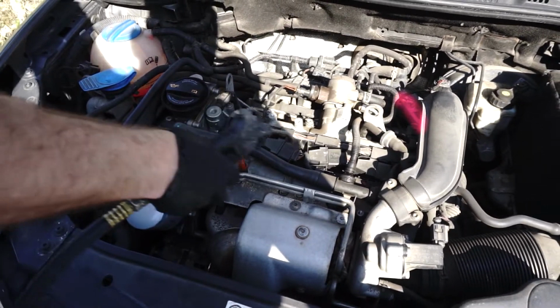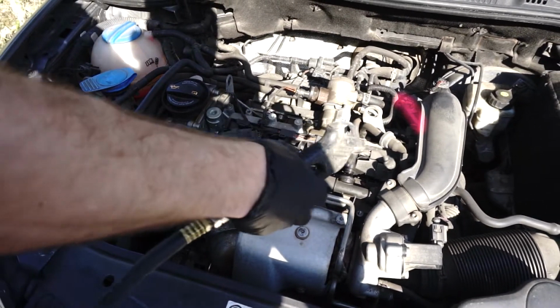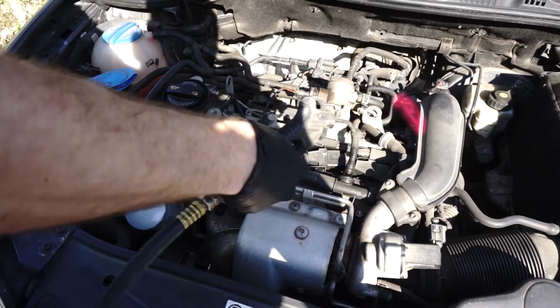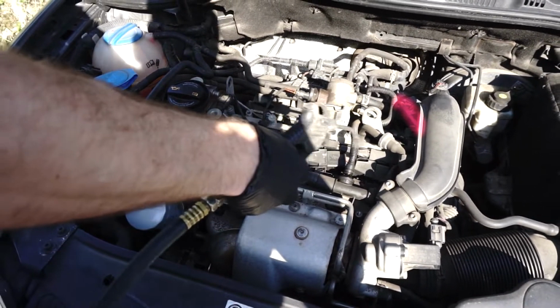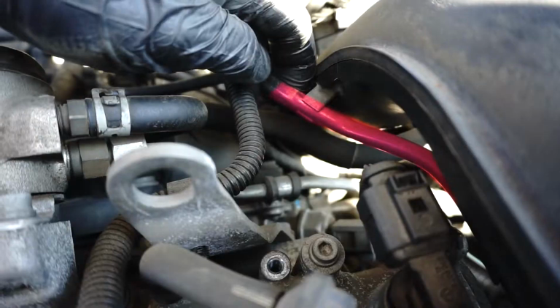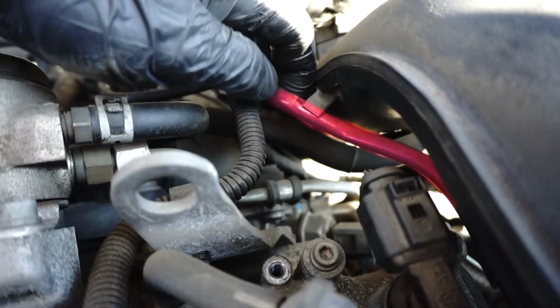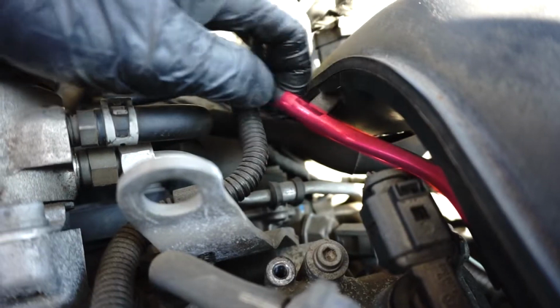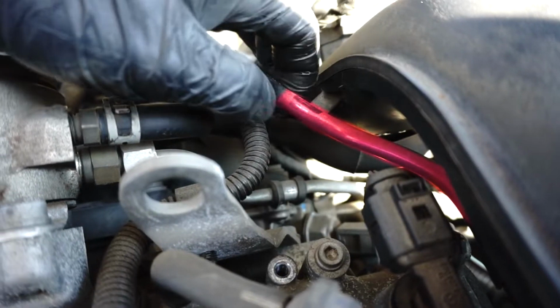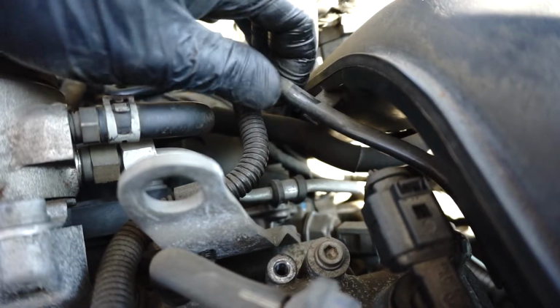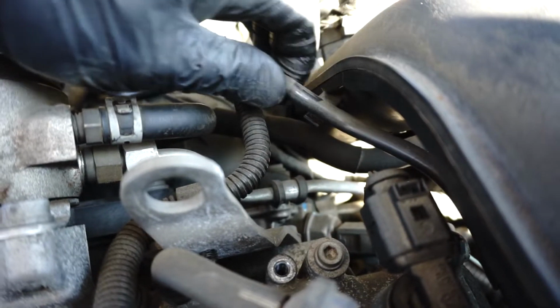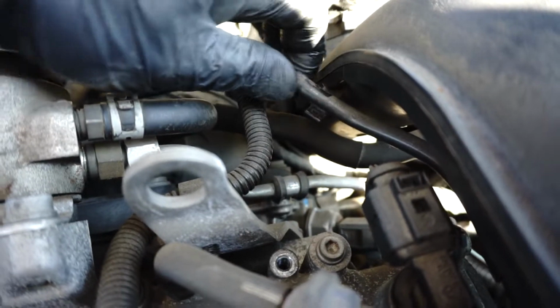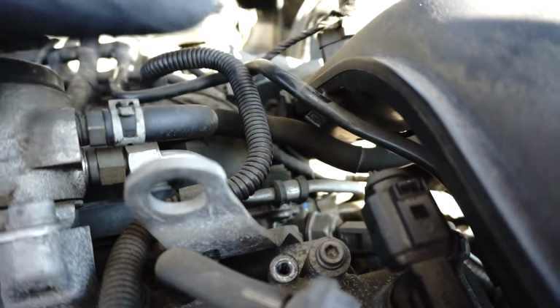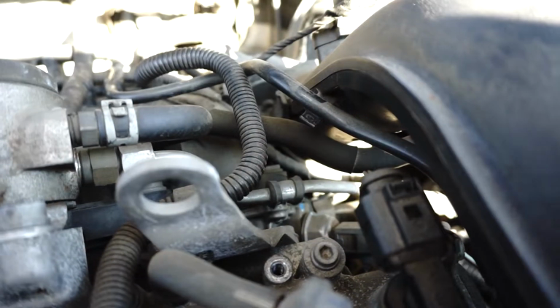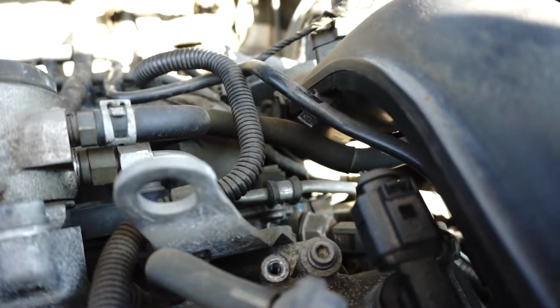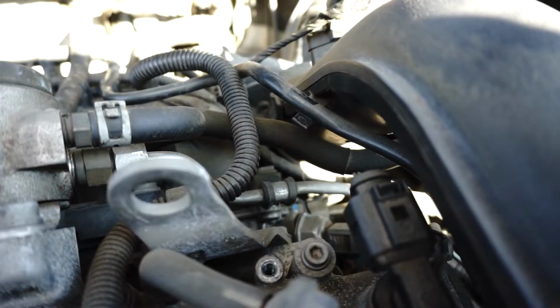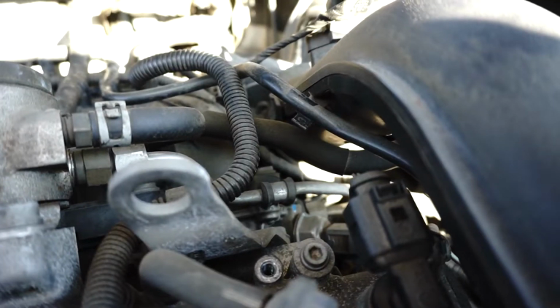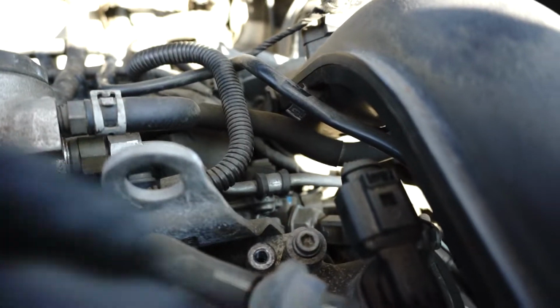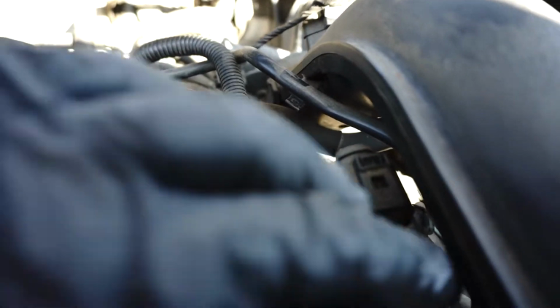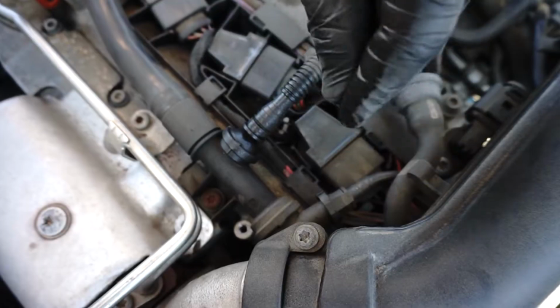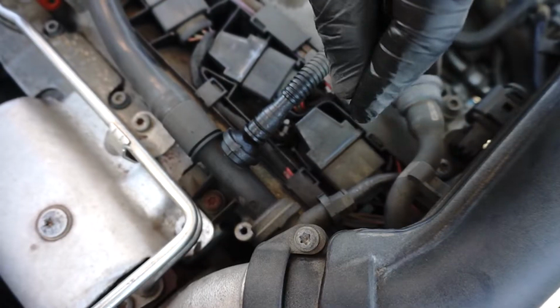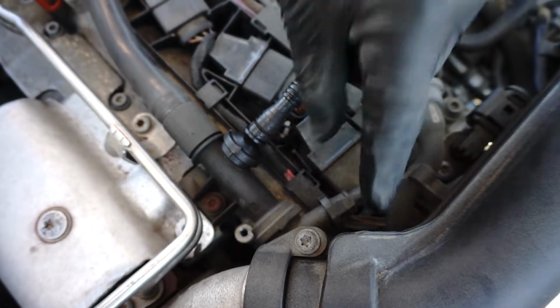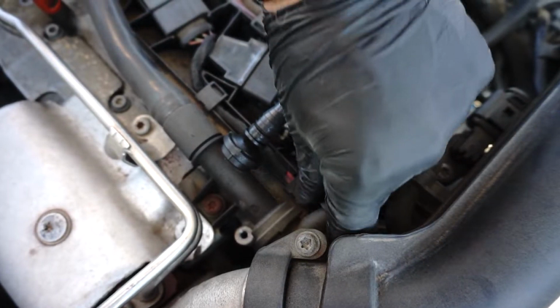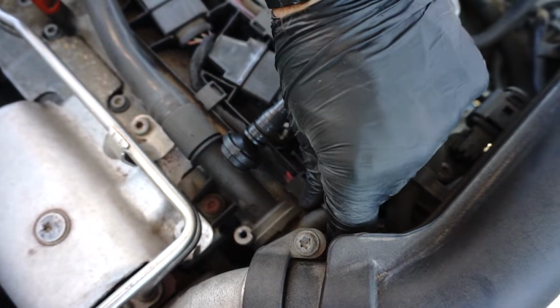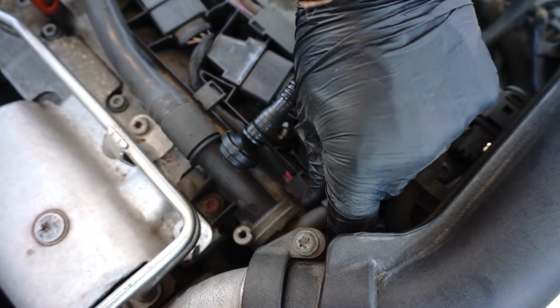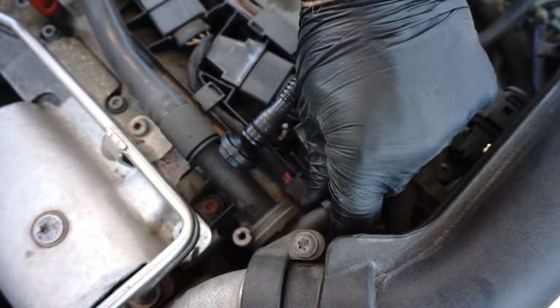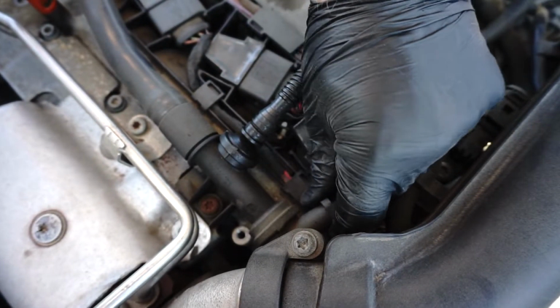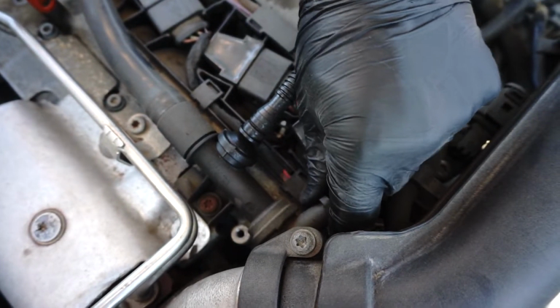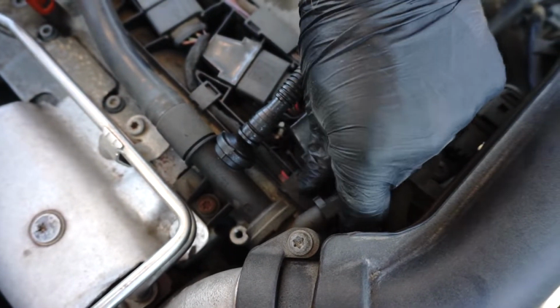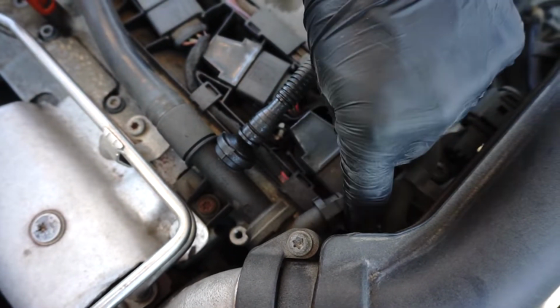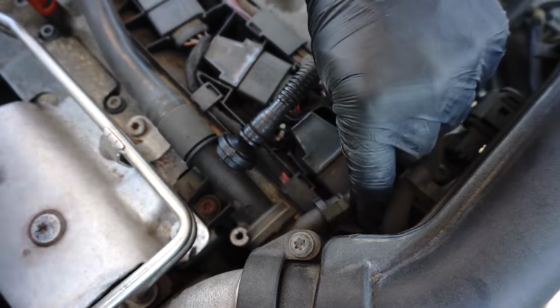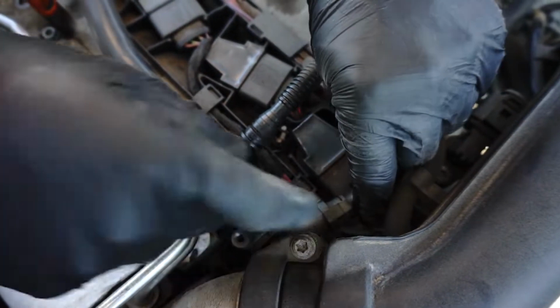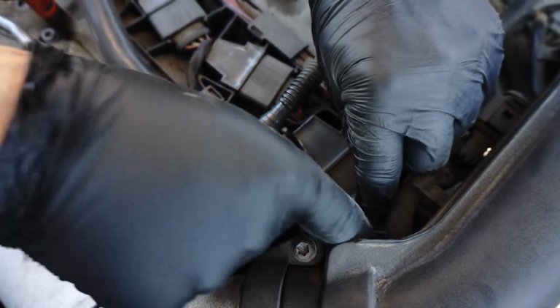Disconnect the vacuum hose, remove it from that clip, then press the end of it like that to release it.